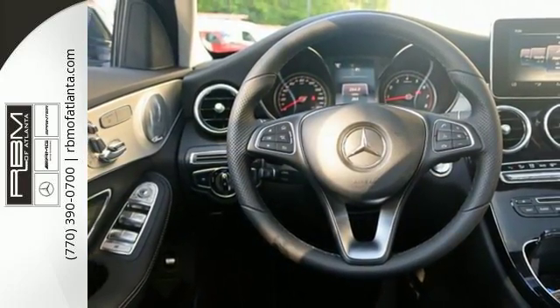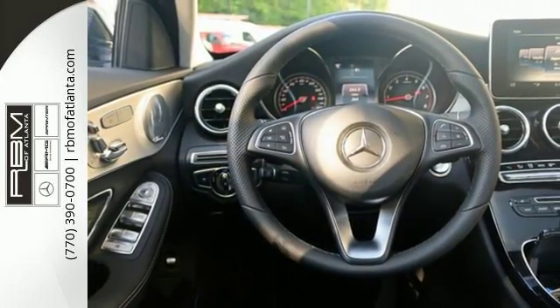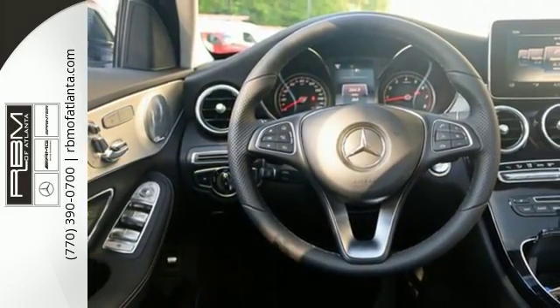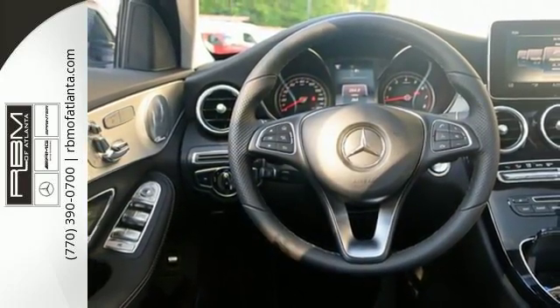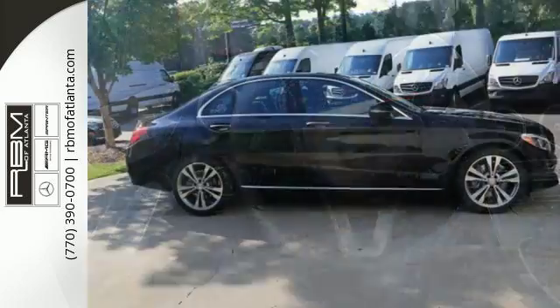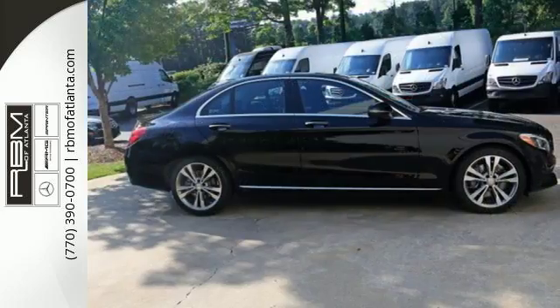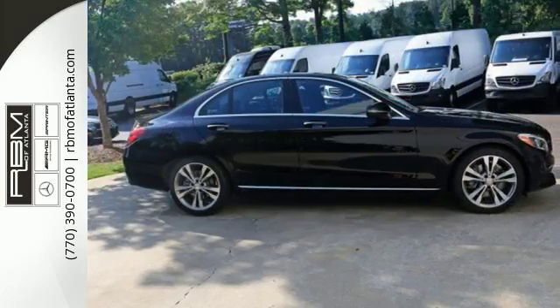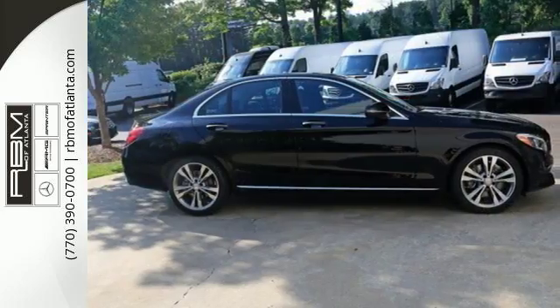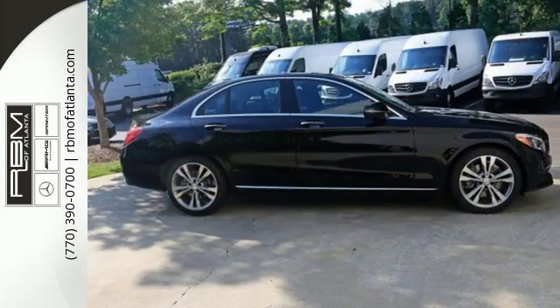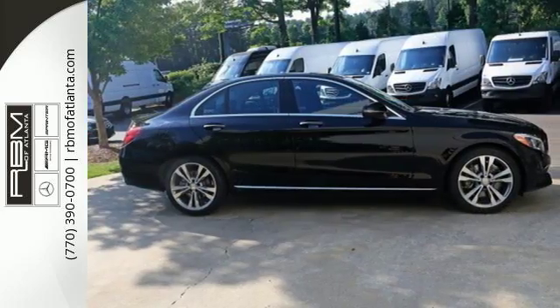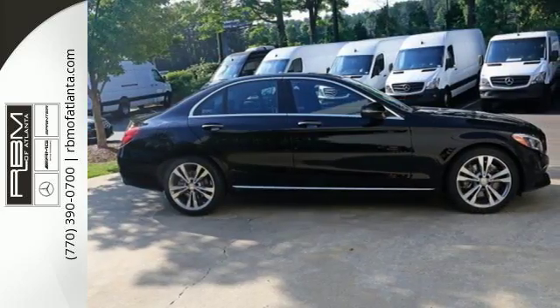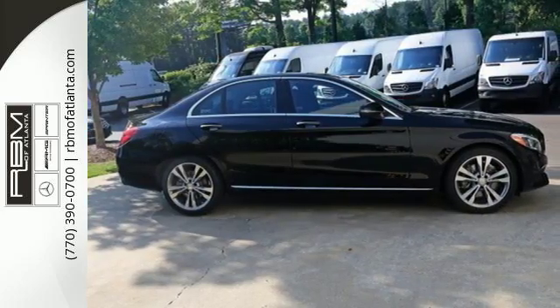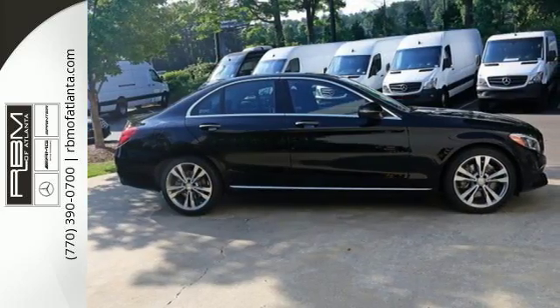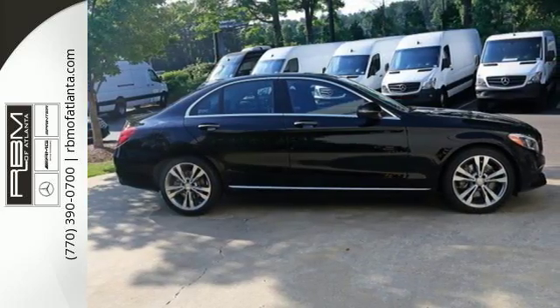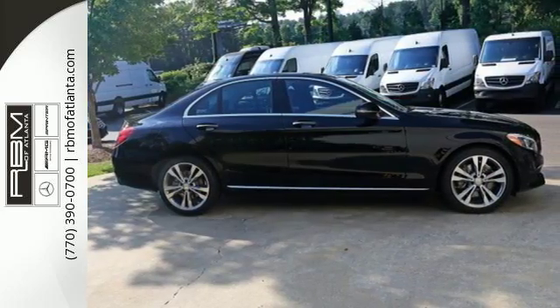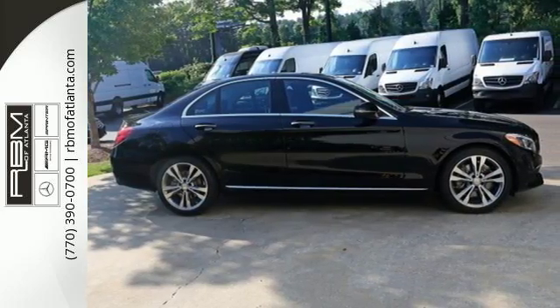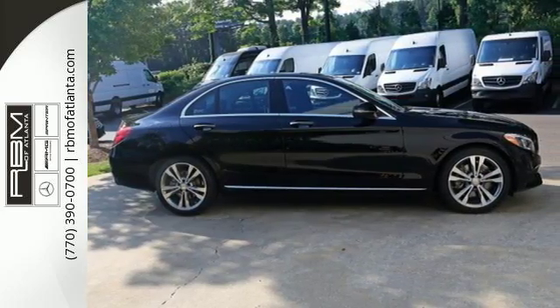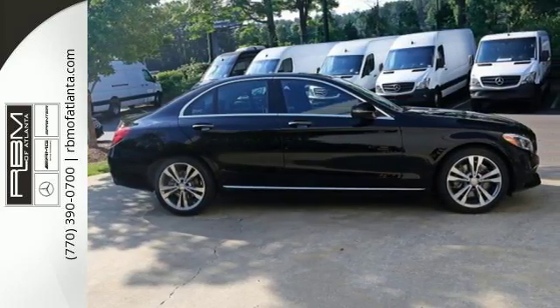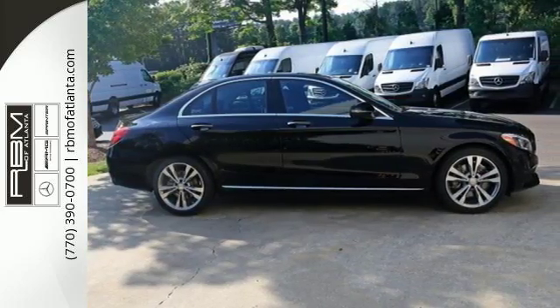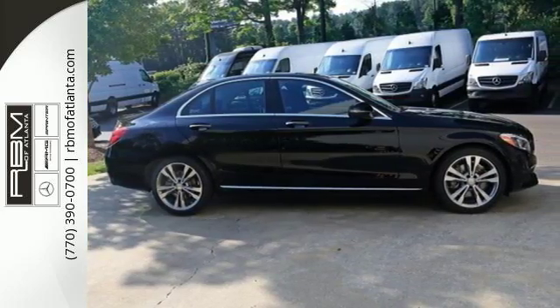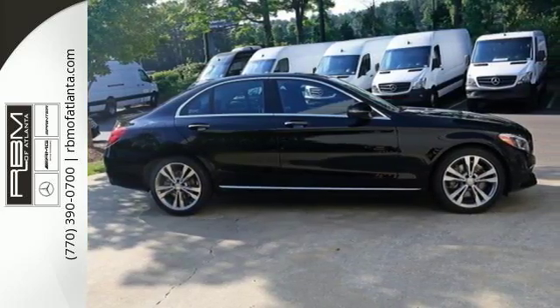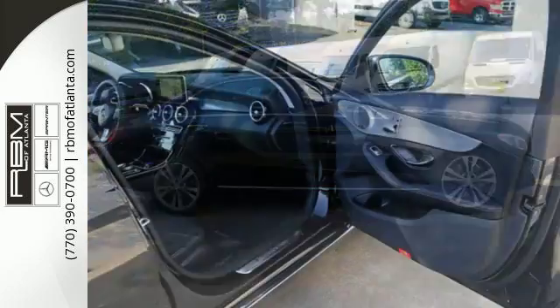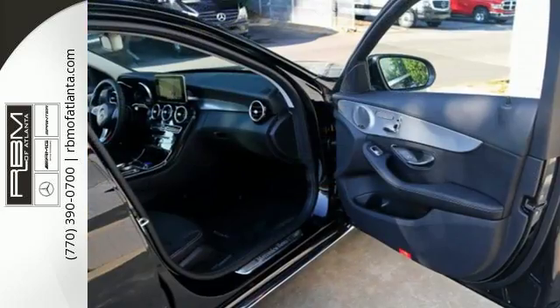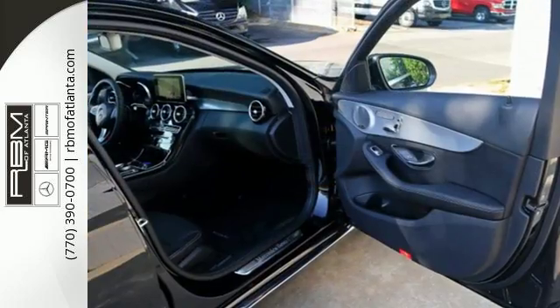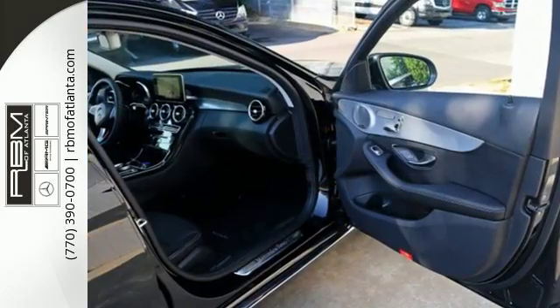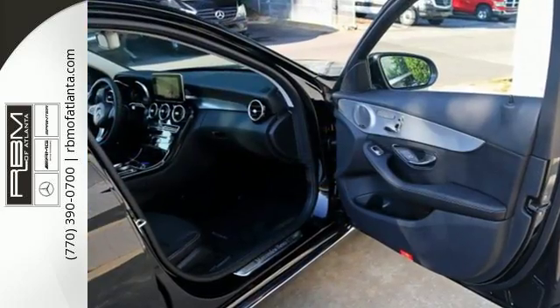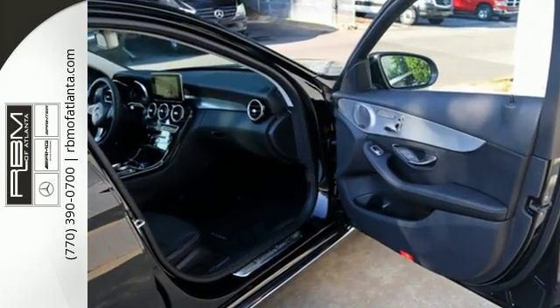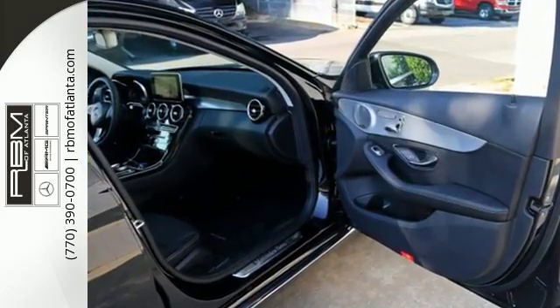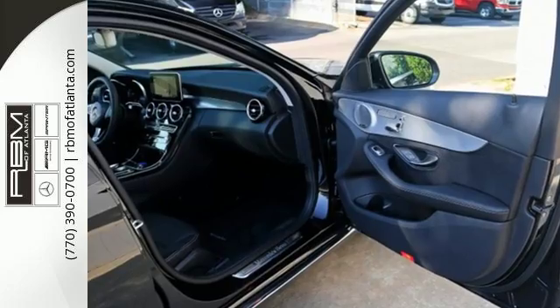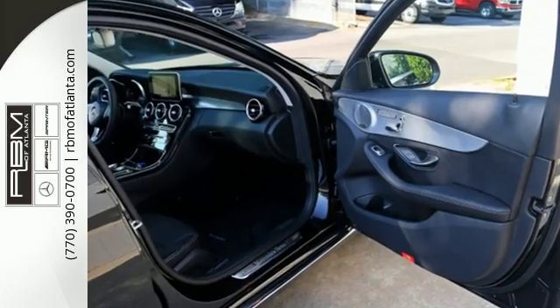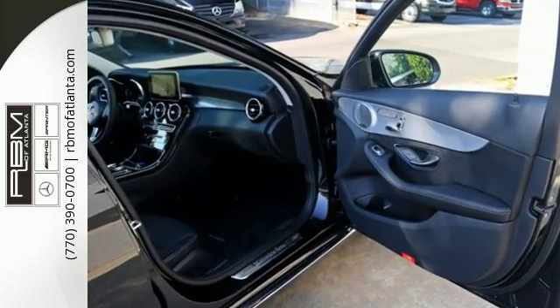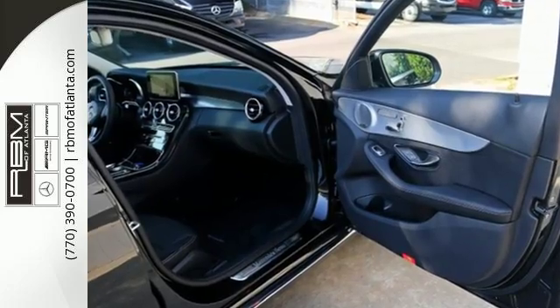The C300 is just as safe as it is fun to drive. Collision Prevention Assist Plus, Attention Assist, and Pre-Safe all come standard.